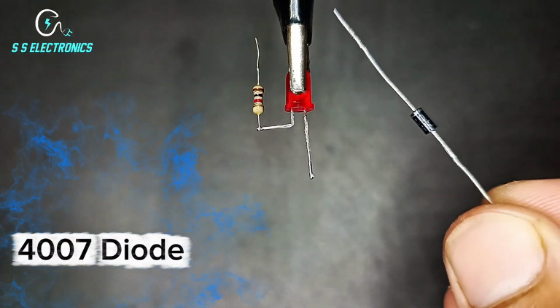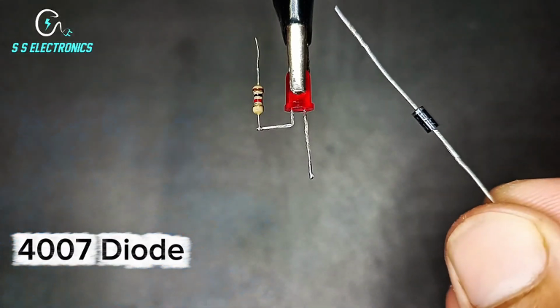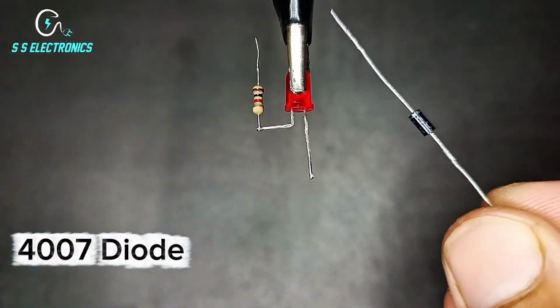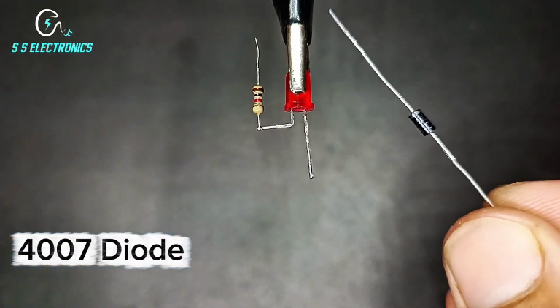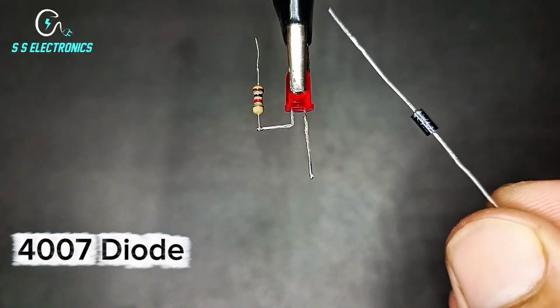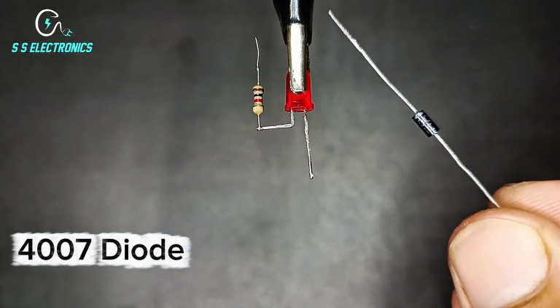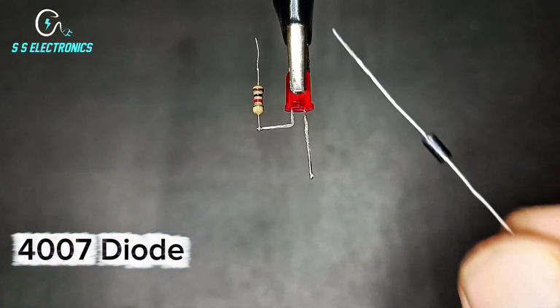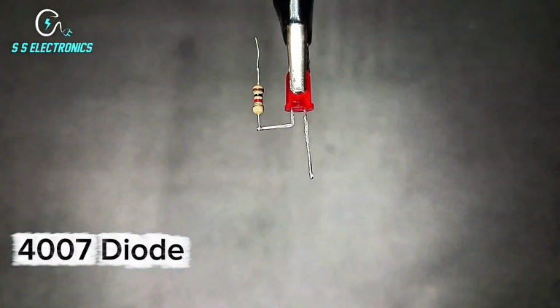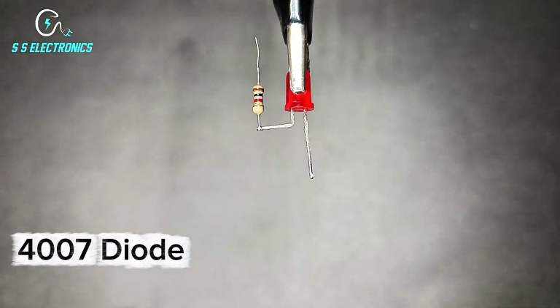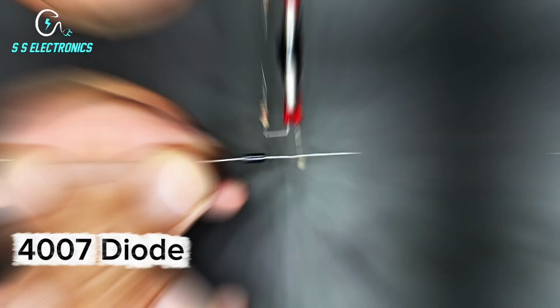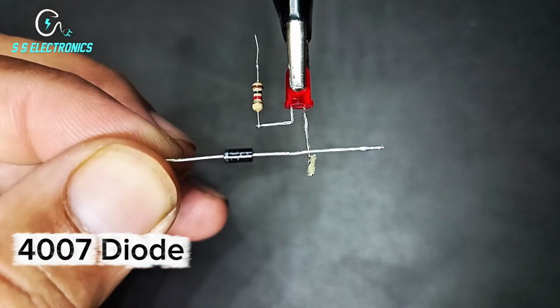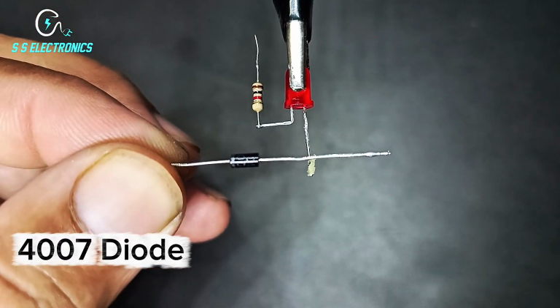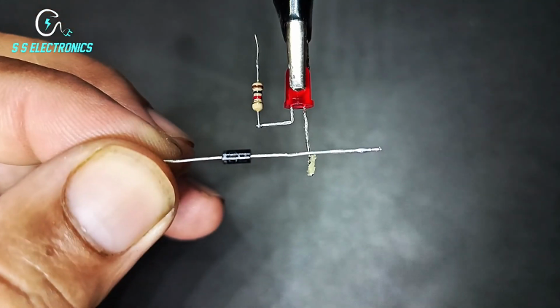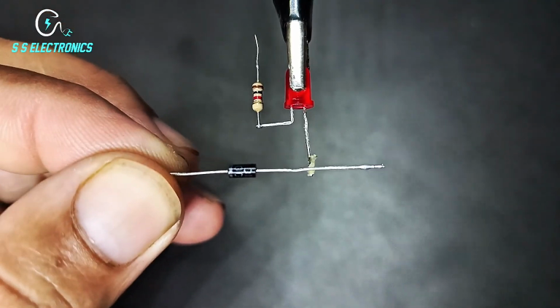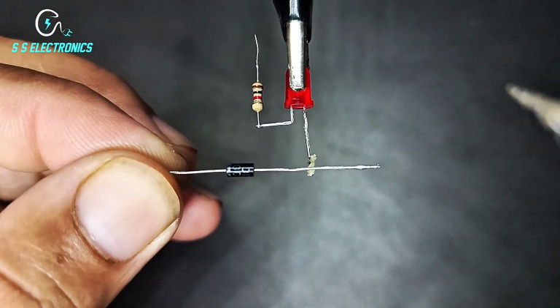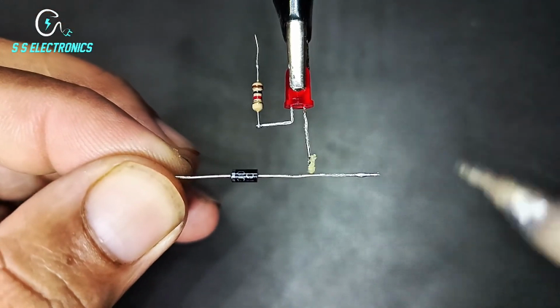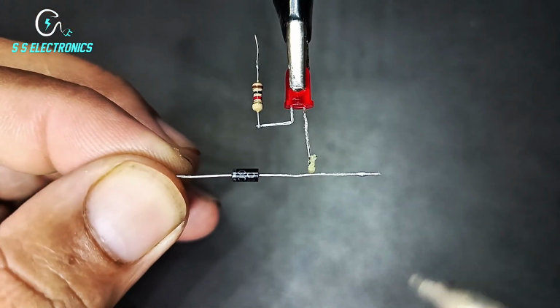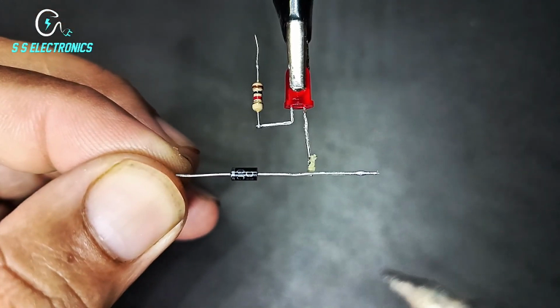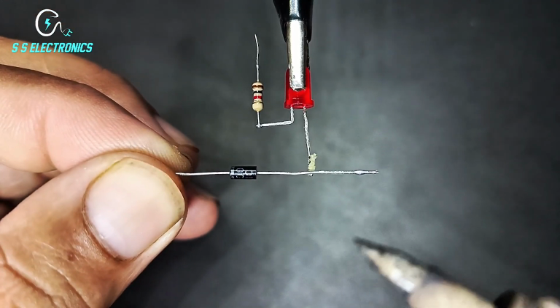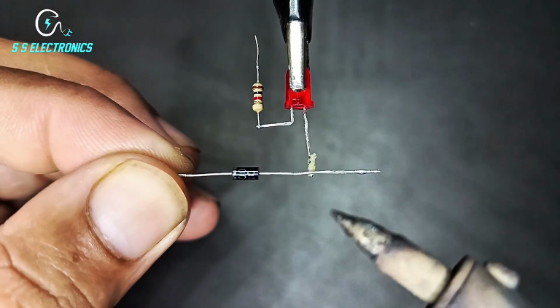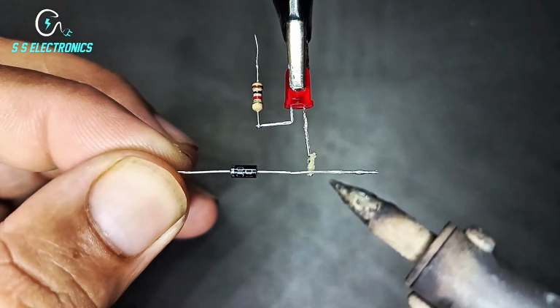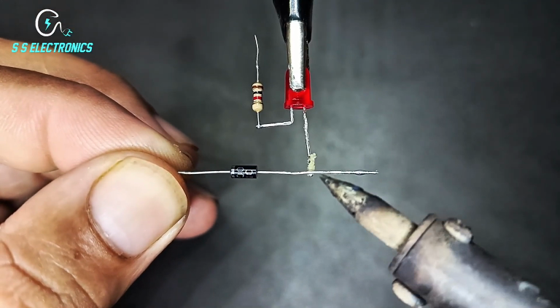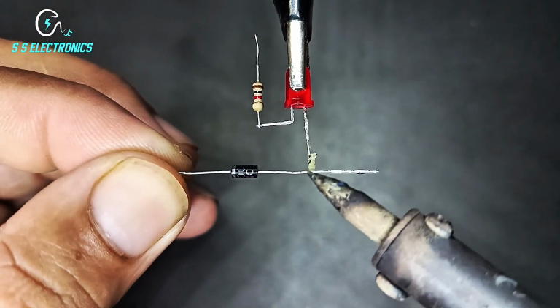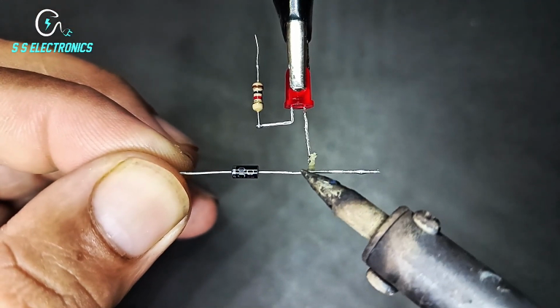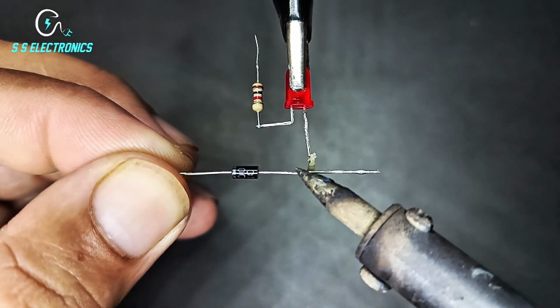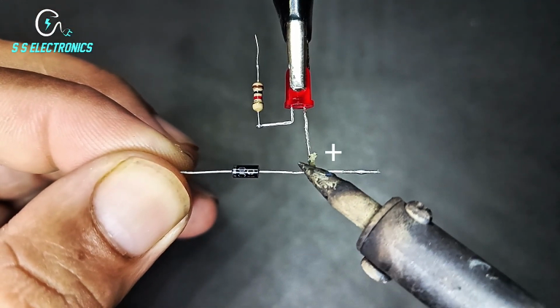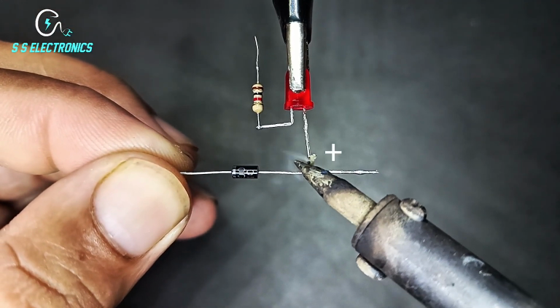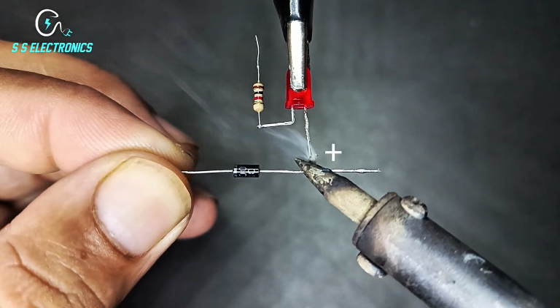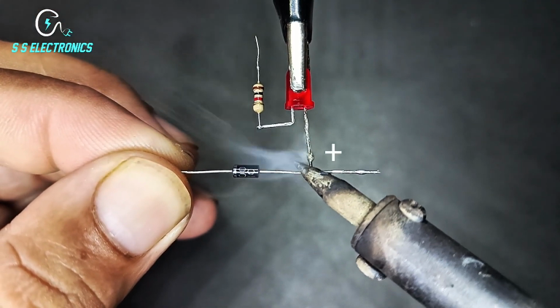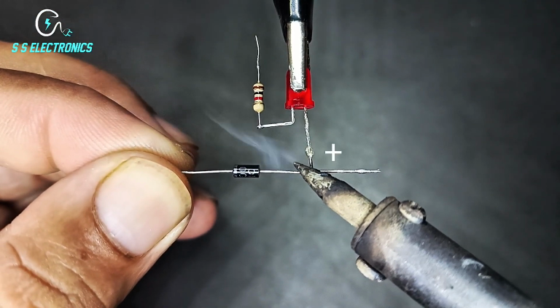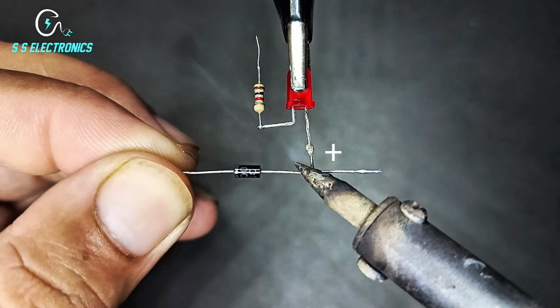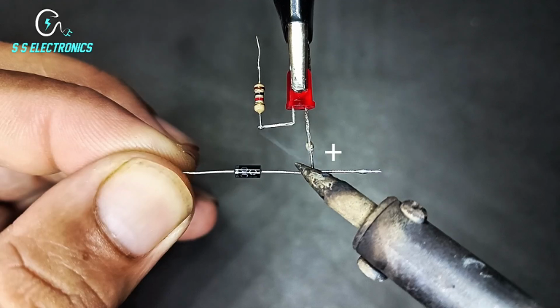4007 diode. Diode positive side connecting with LED positive side.